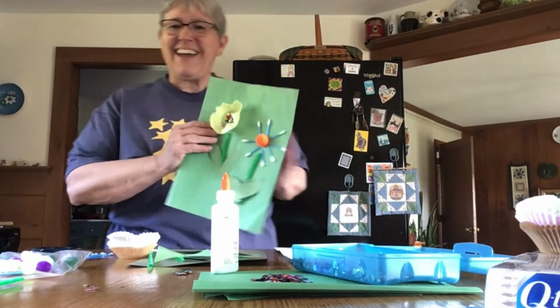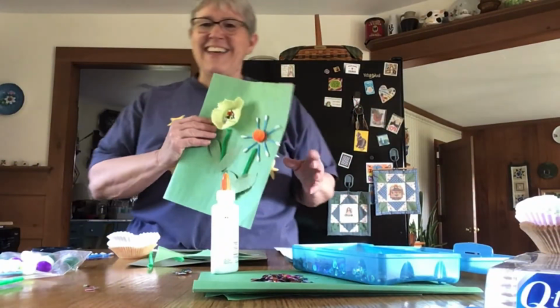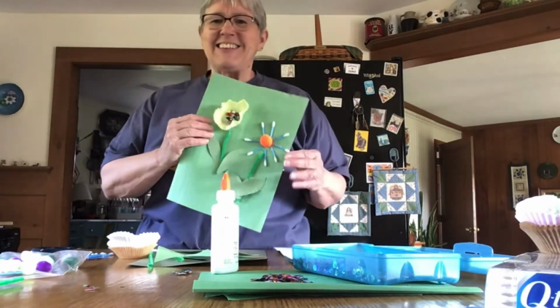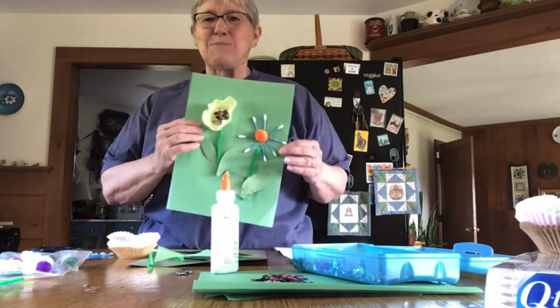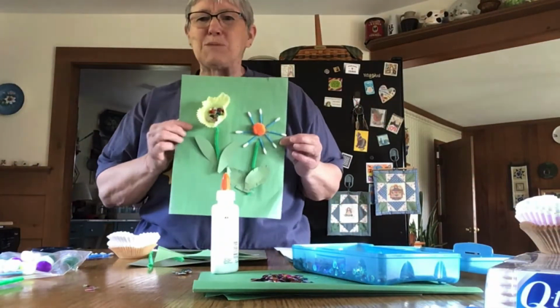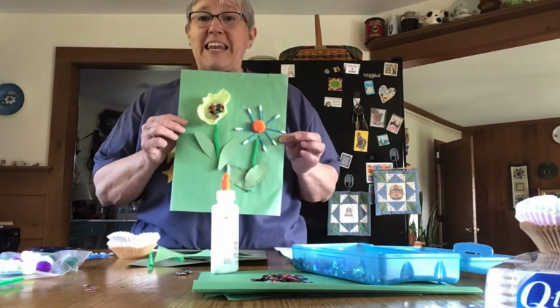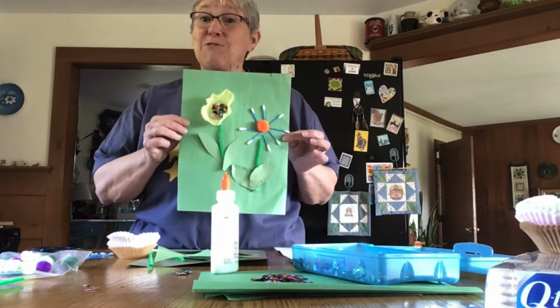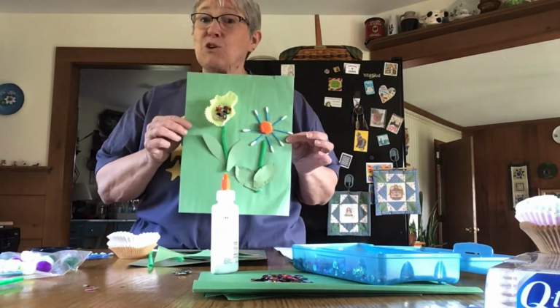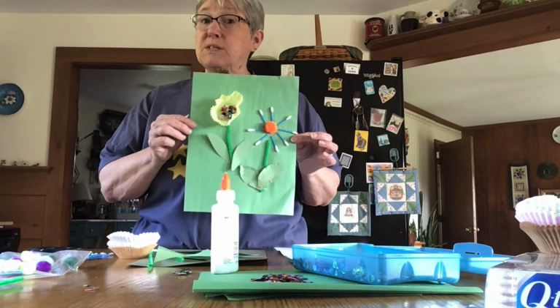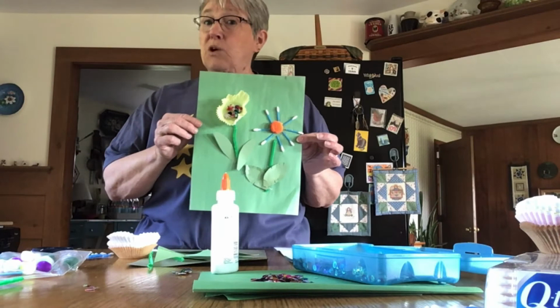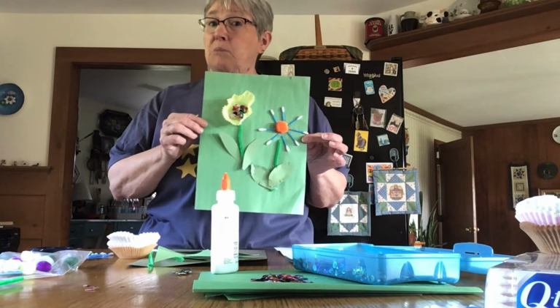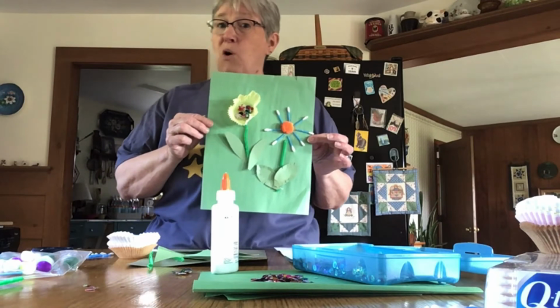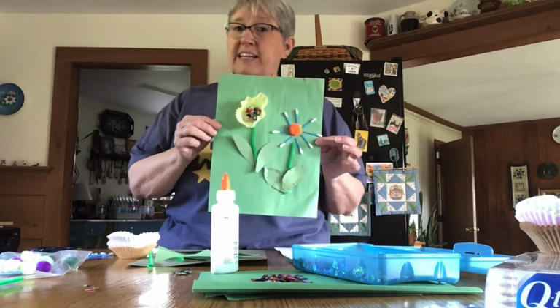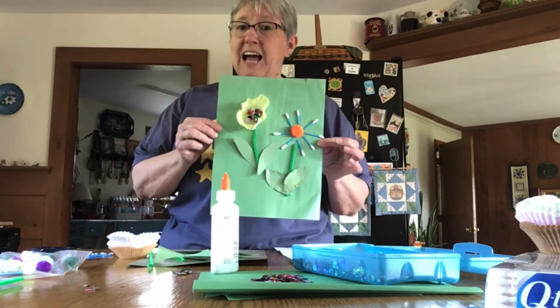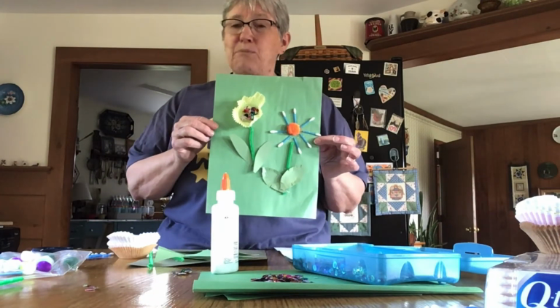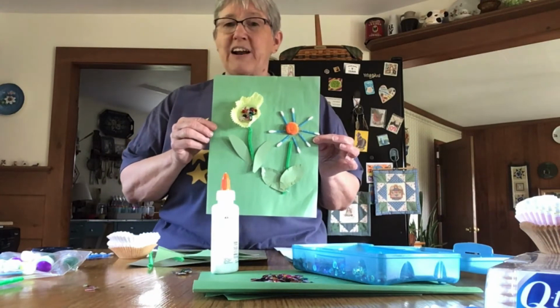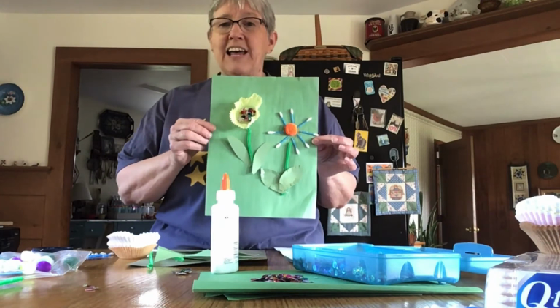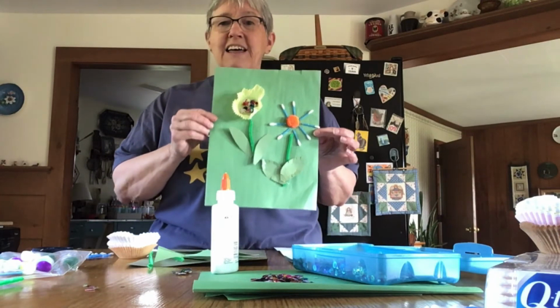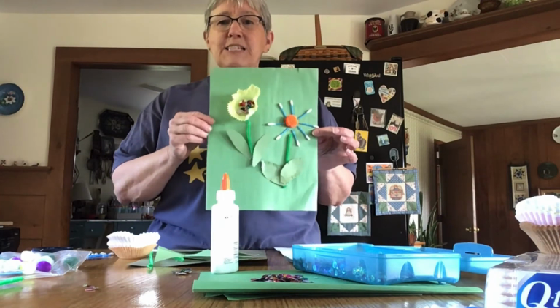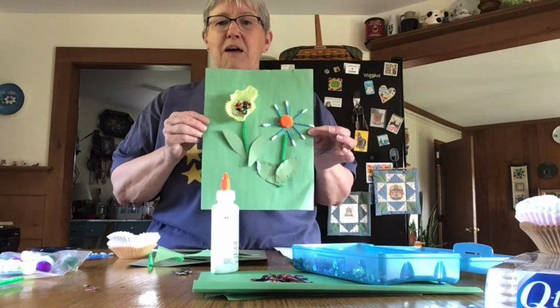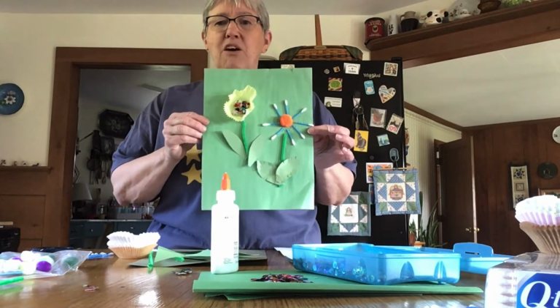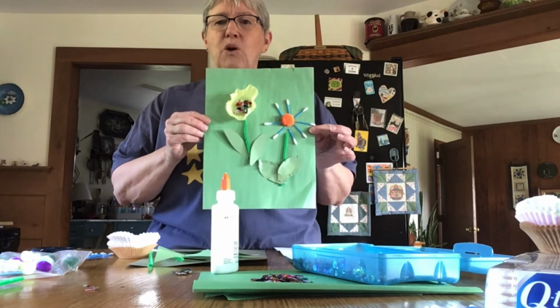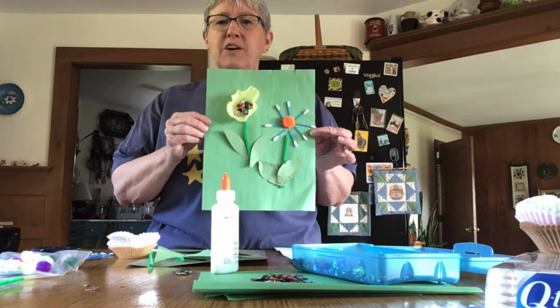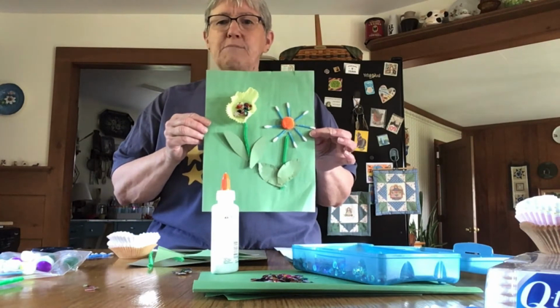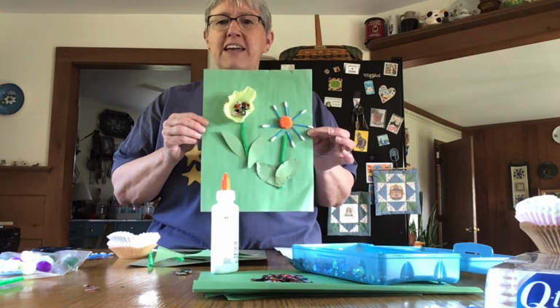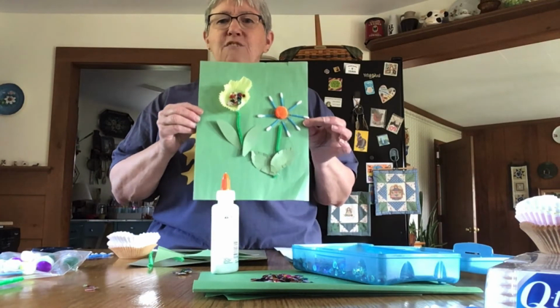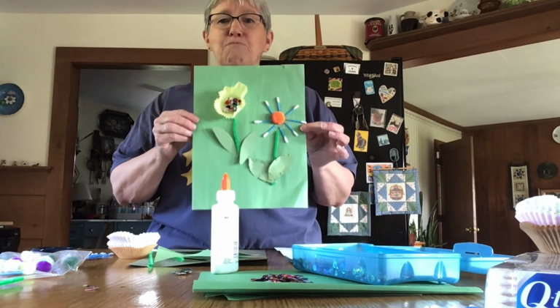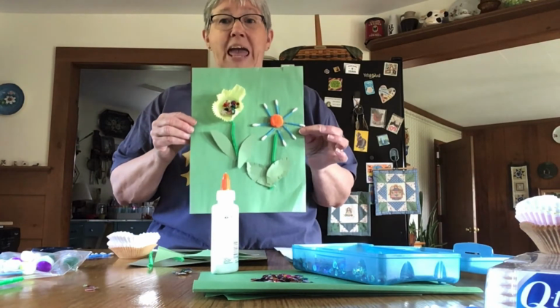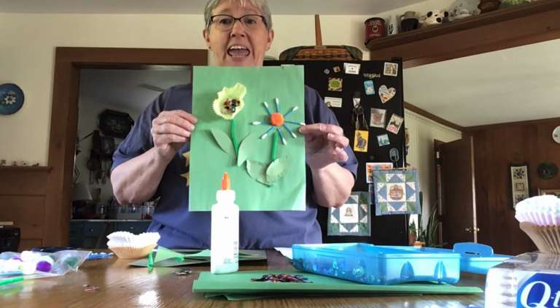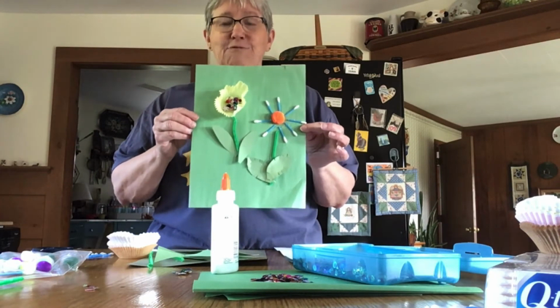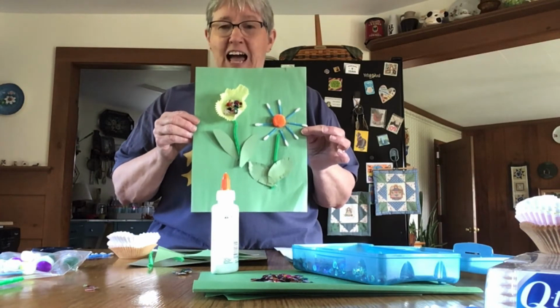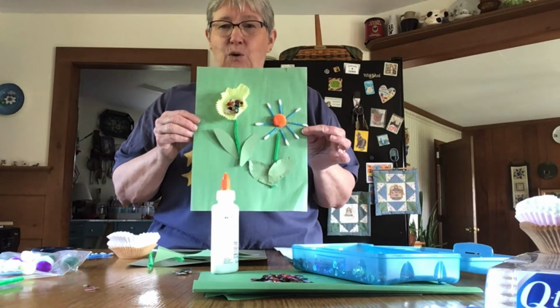Hi, this is Miss Betty for the Griswold Memorial Library. This month, we're going to make May flowers.